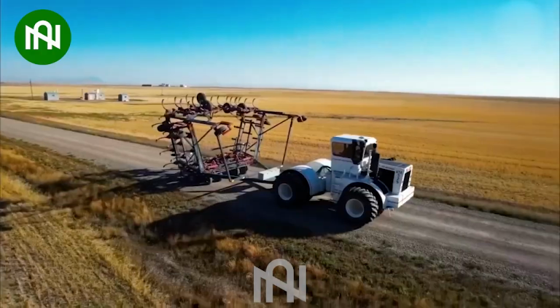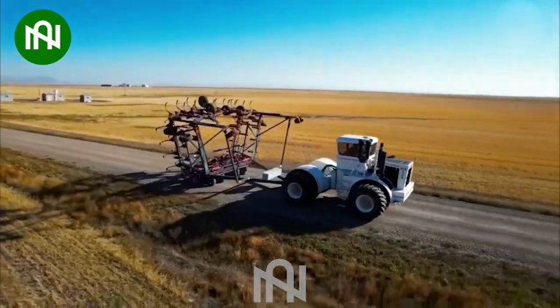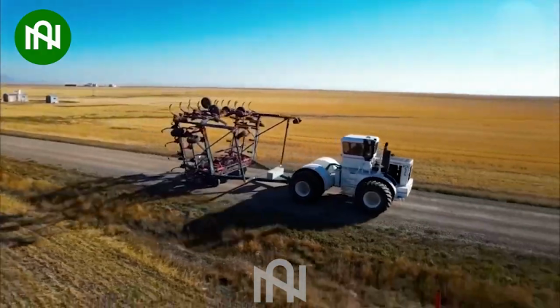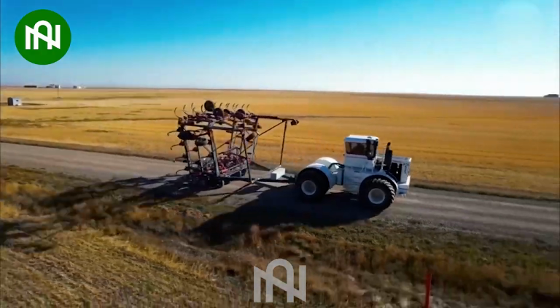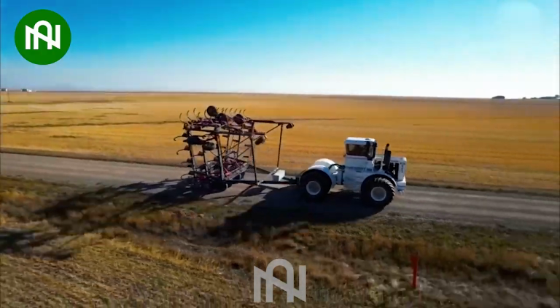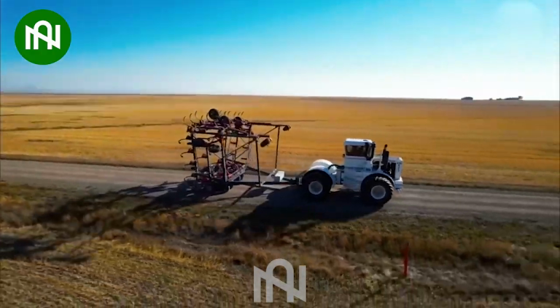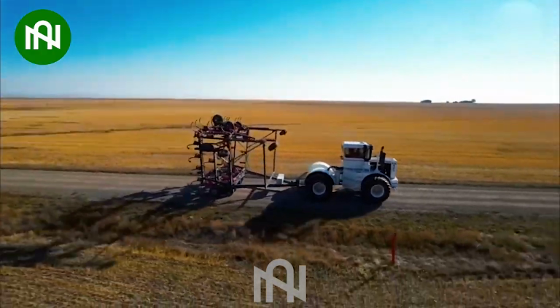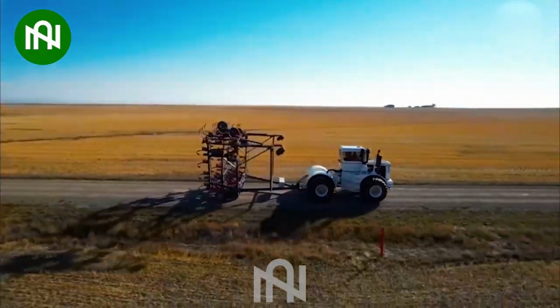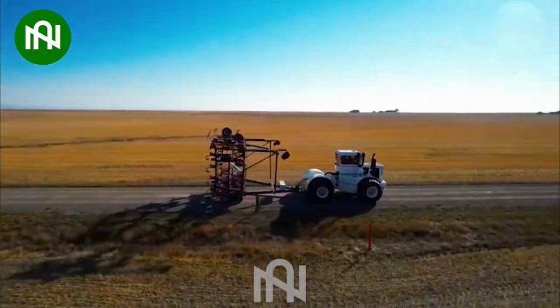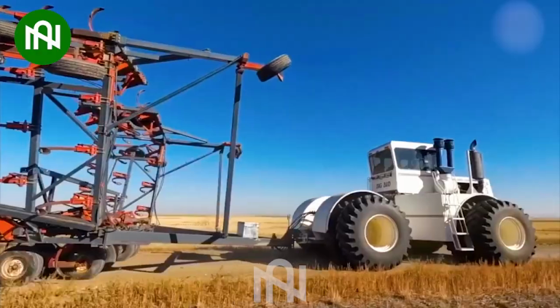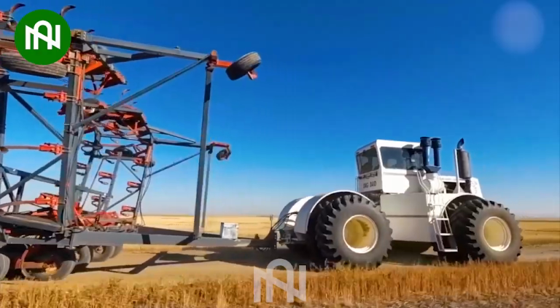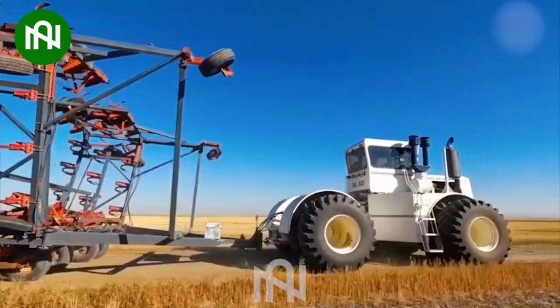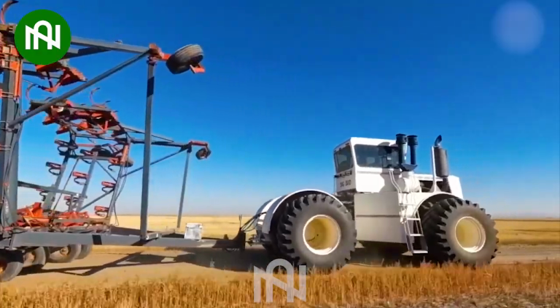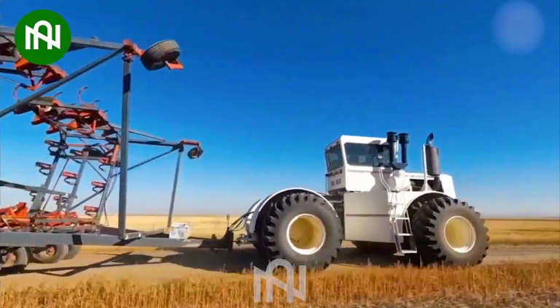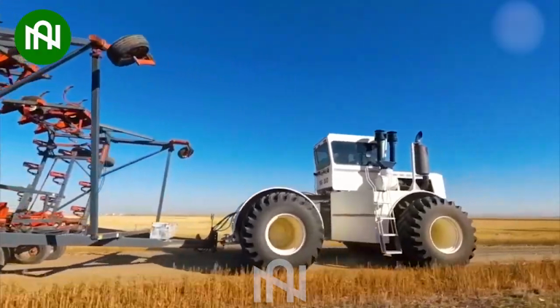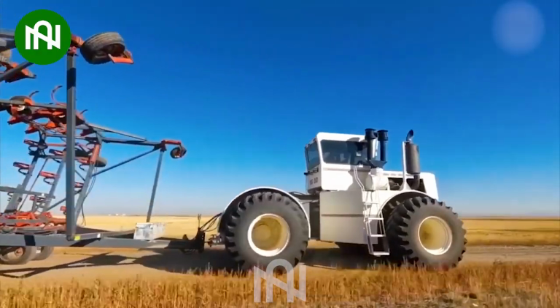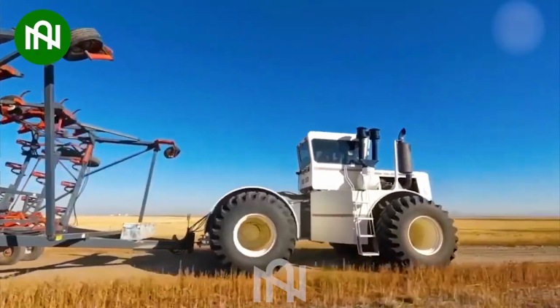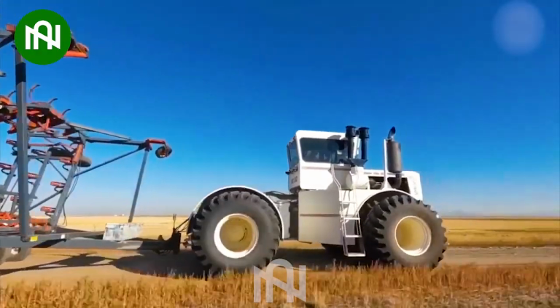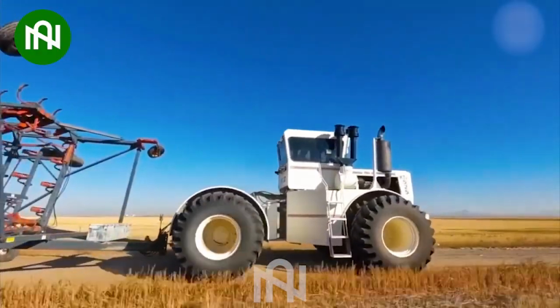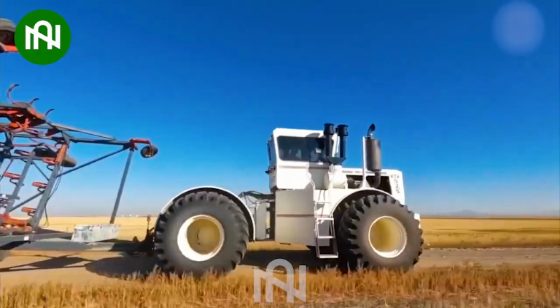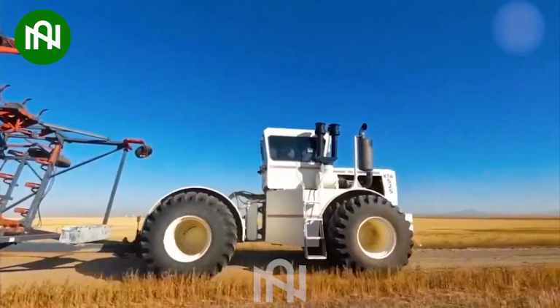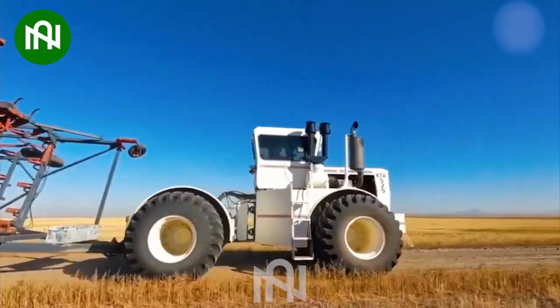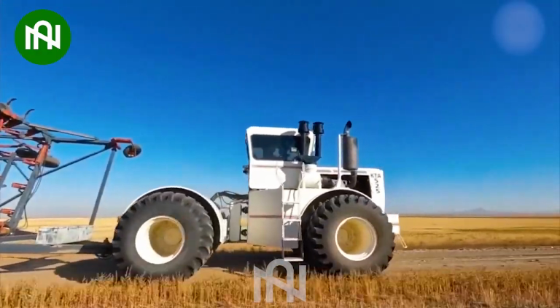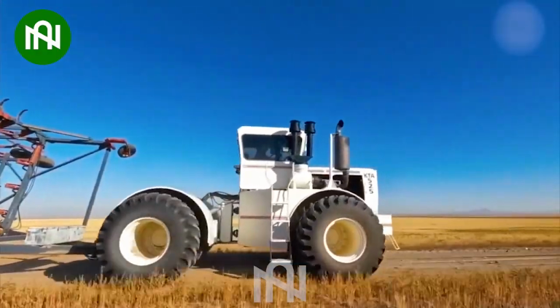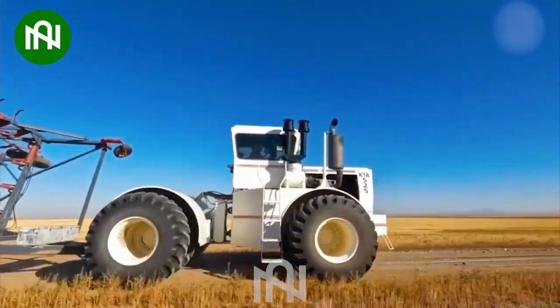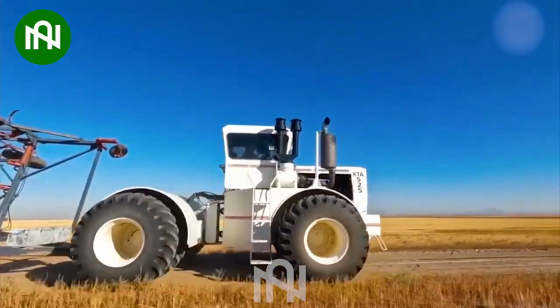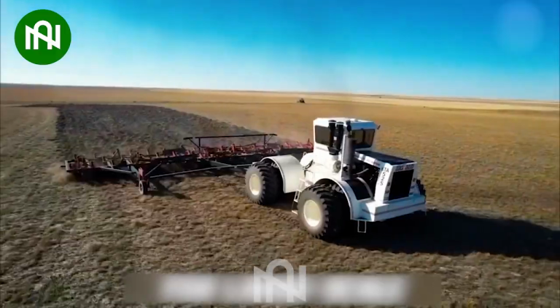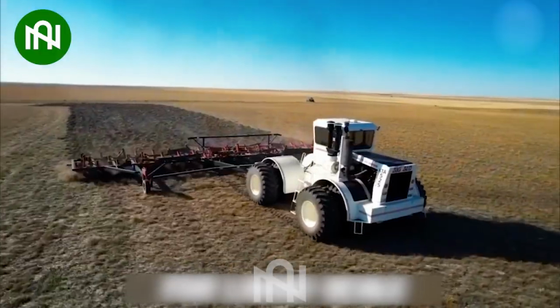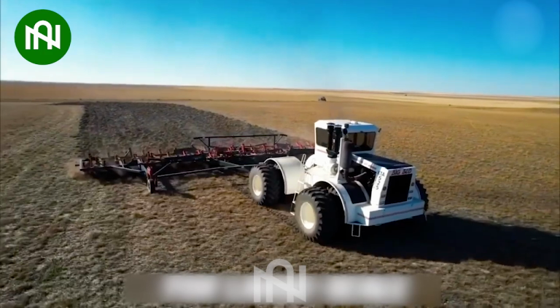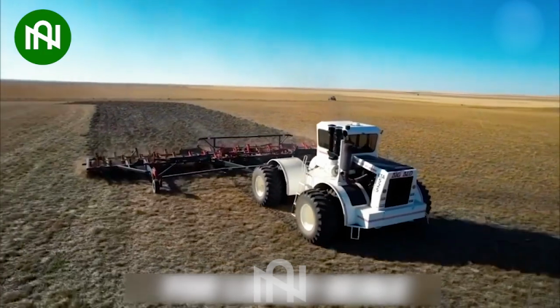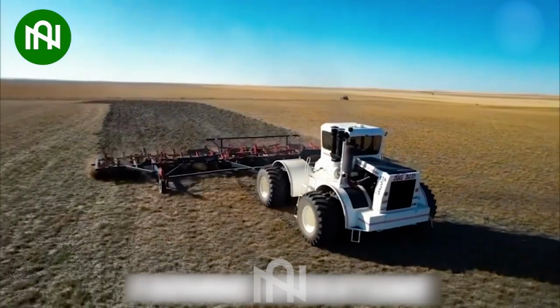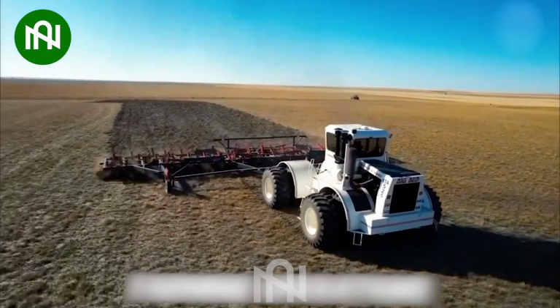A highly efficient farming machine. With it, my entire field can be plowed in just one hour.